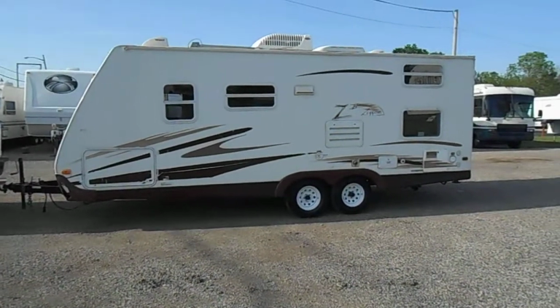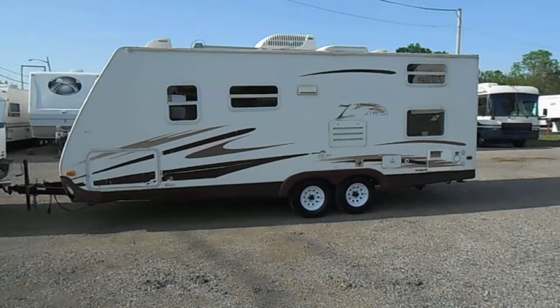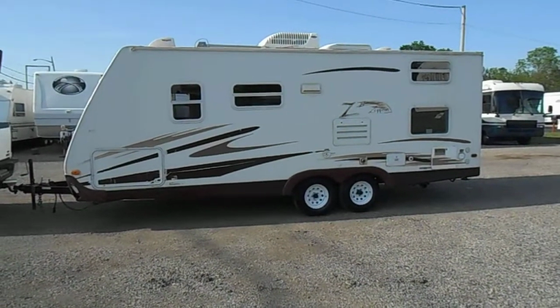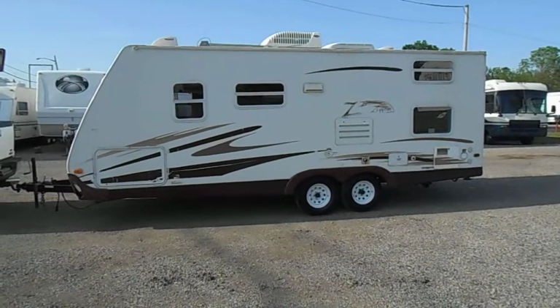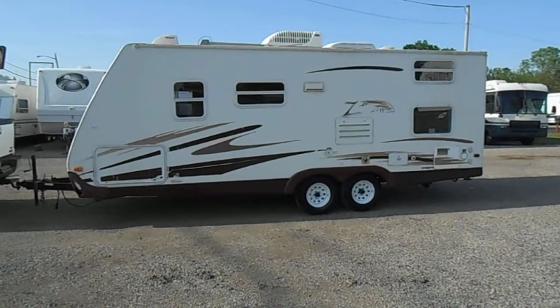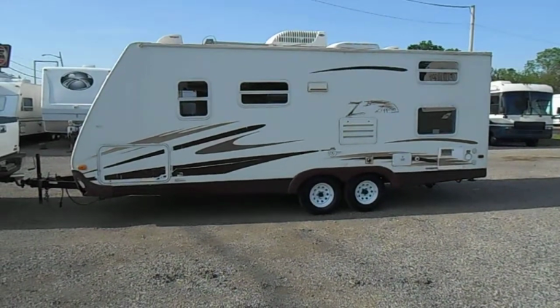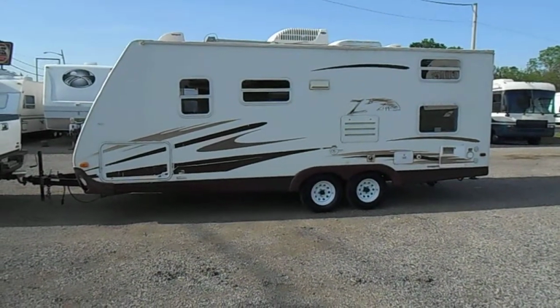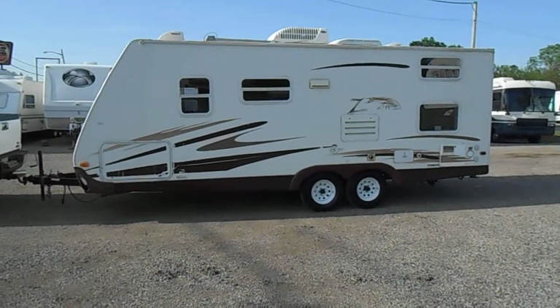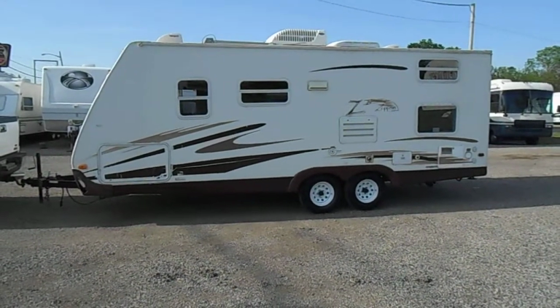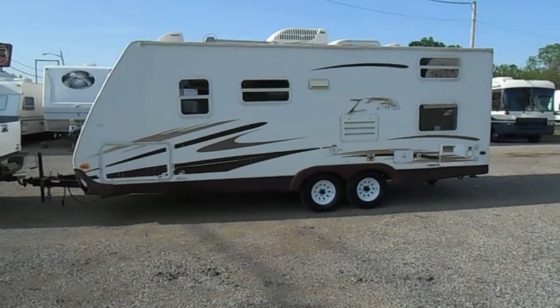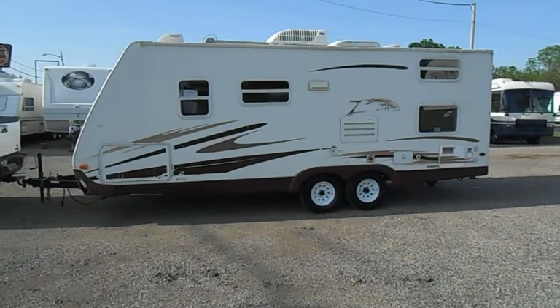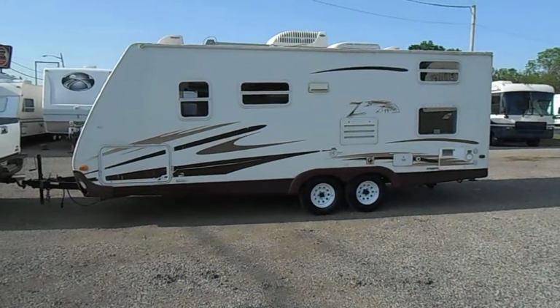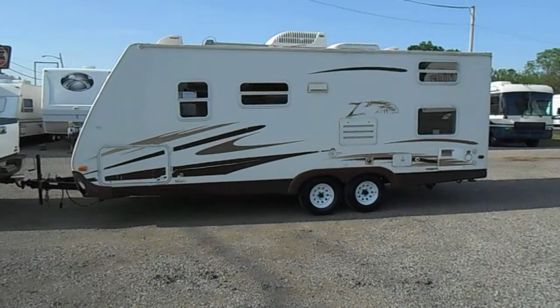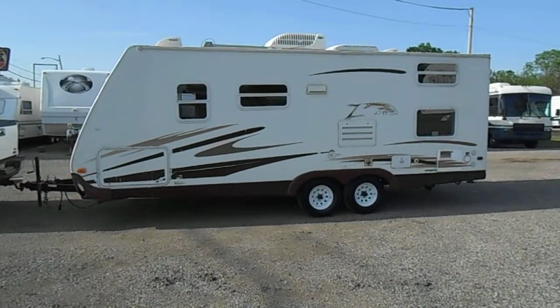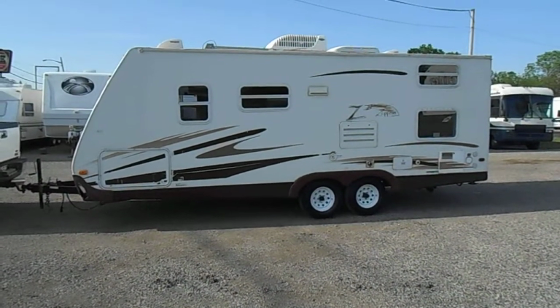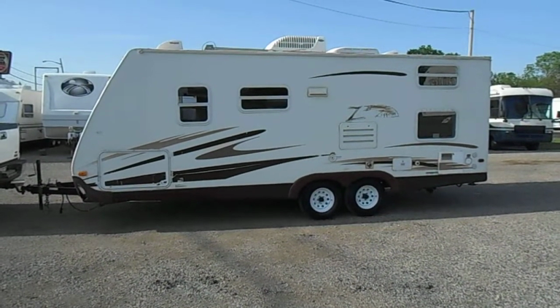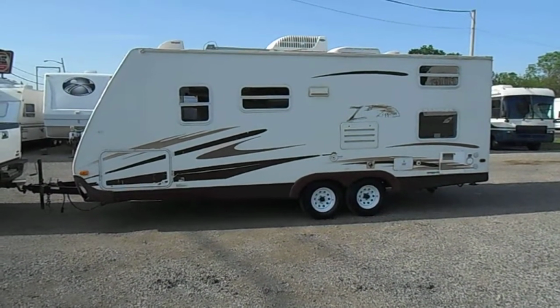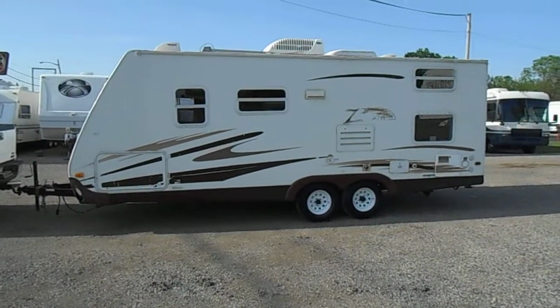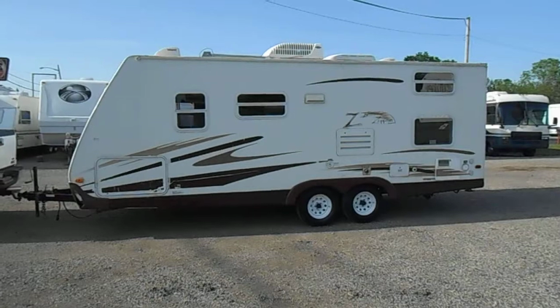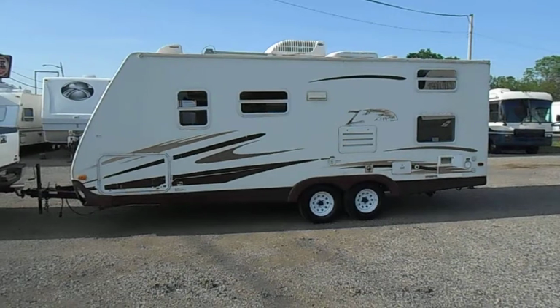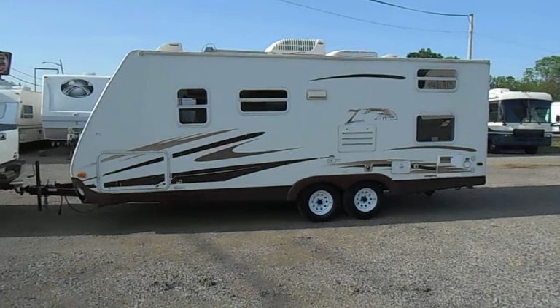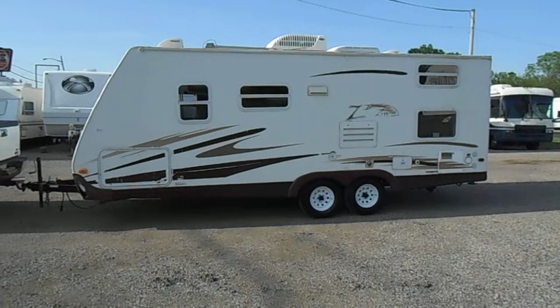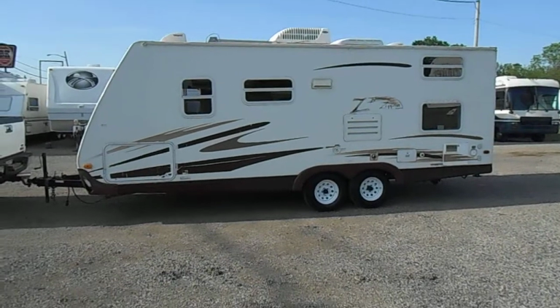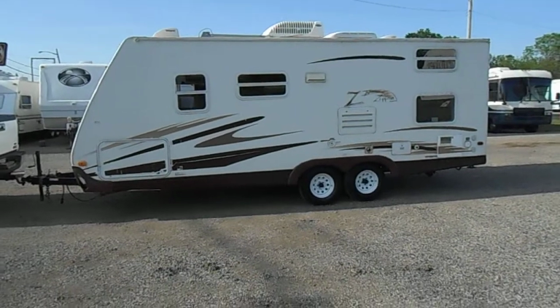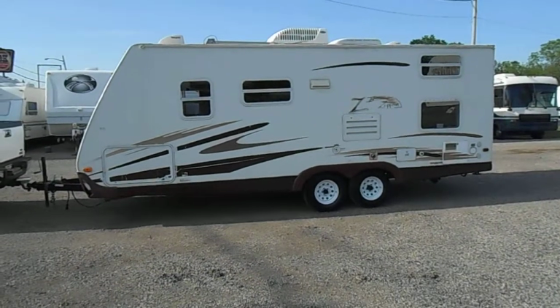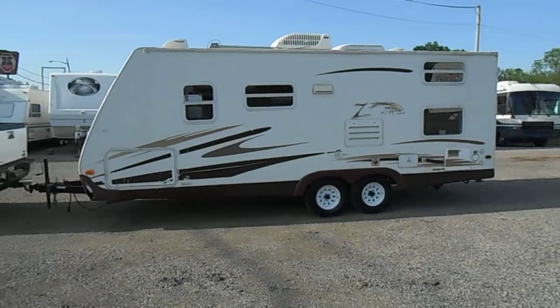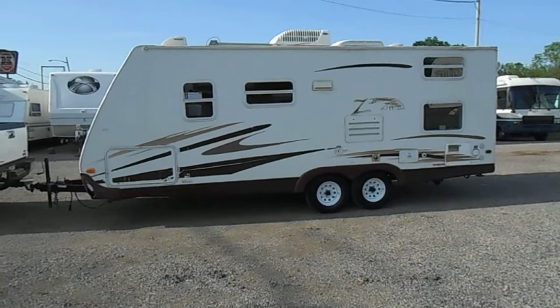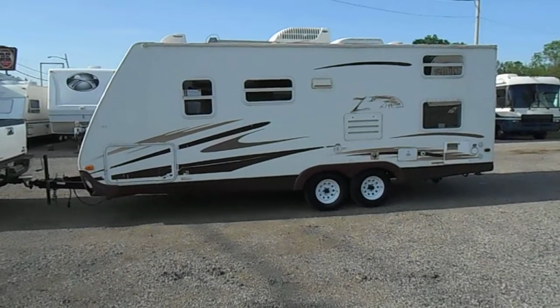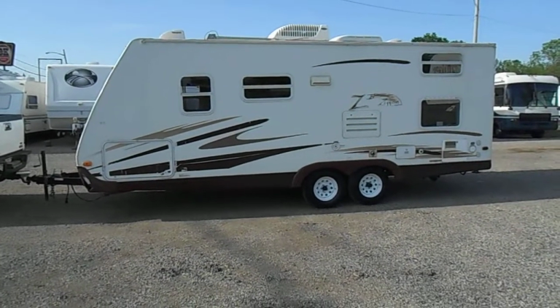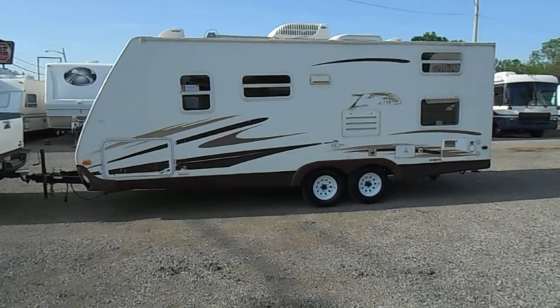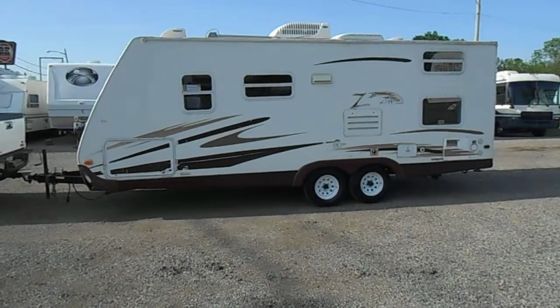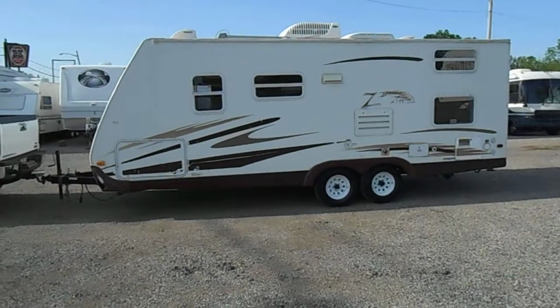Welcome to 4Zs RVs. Today what we have for sale is a 25-foot 2005 Keystone Zeppelin 242.